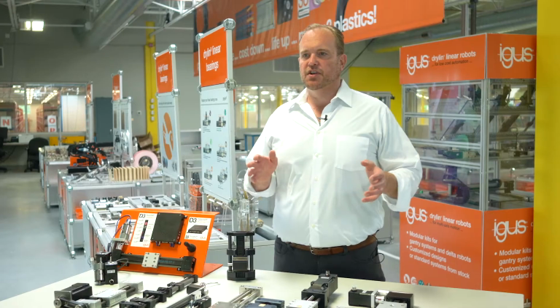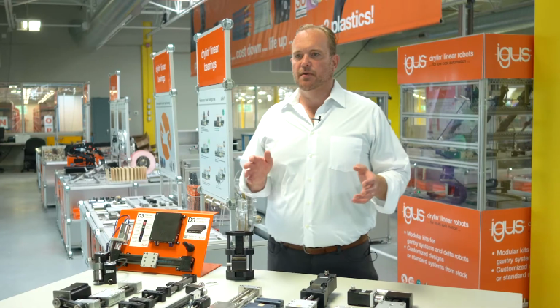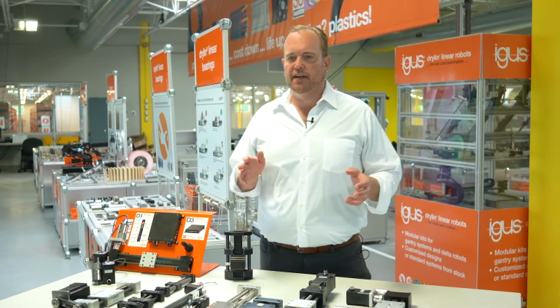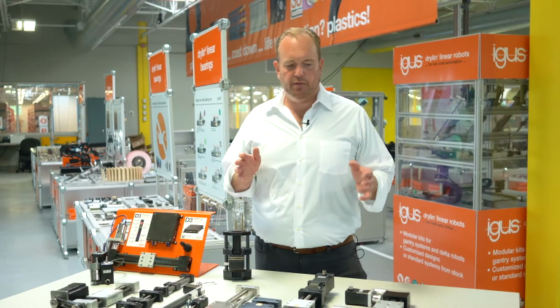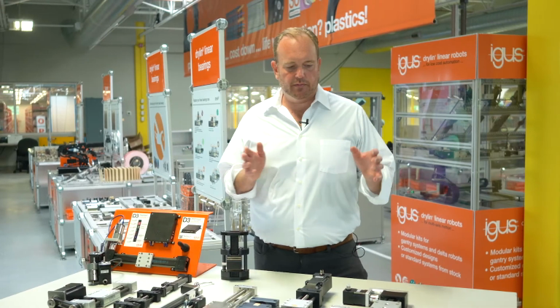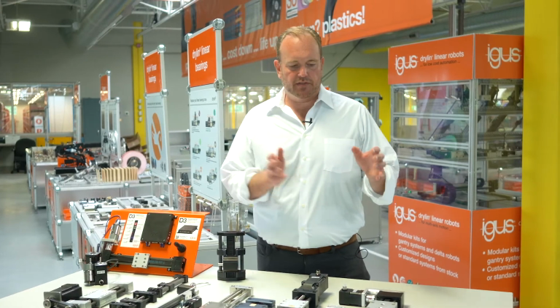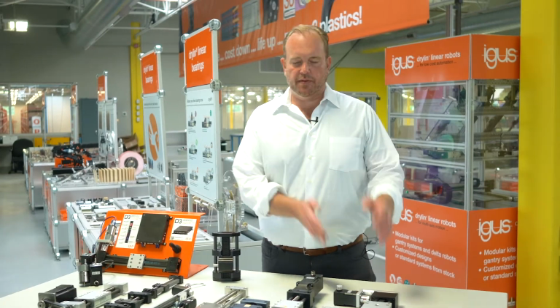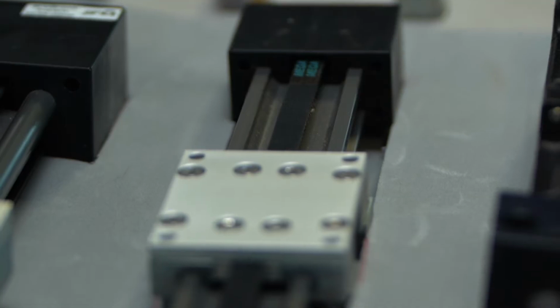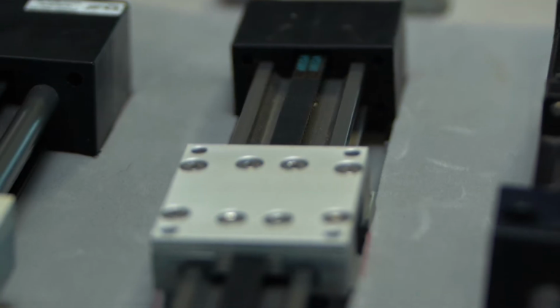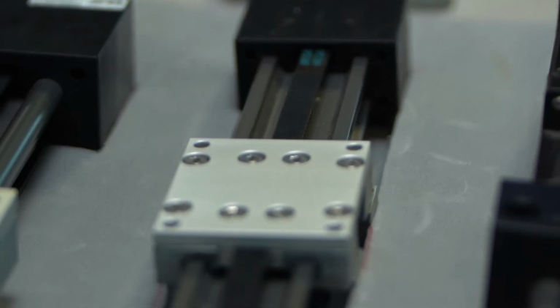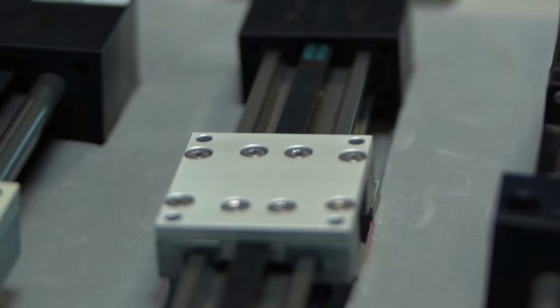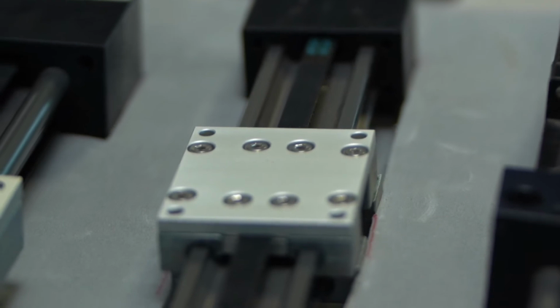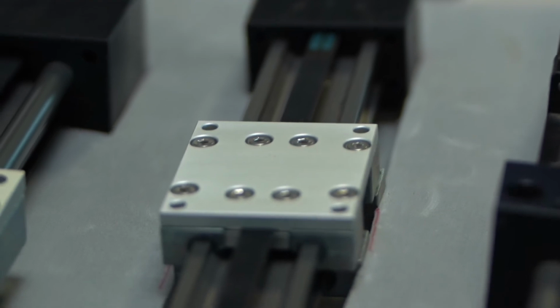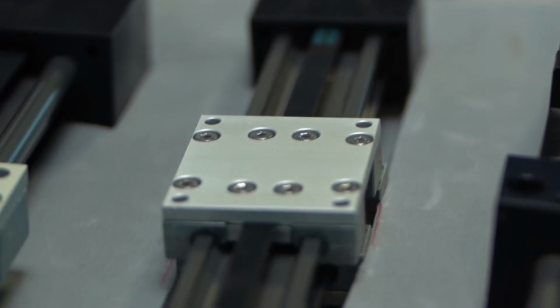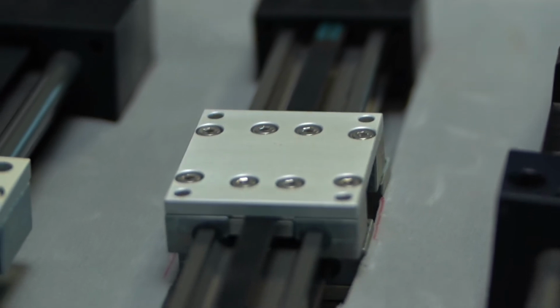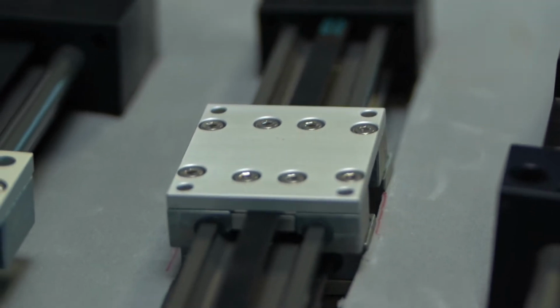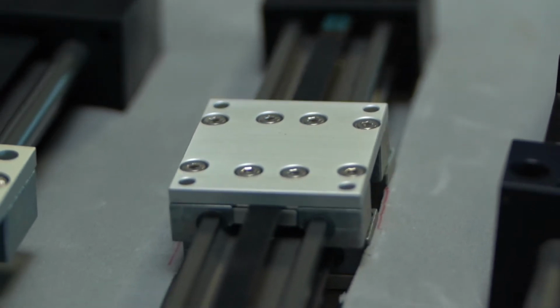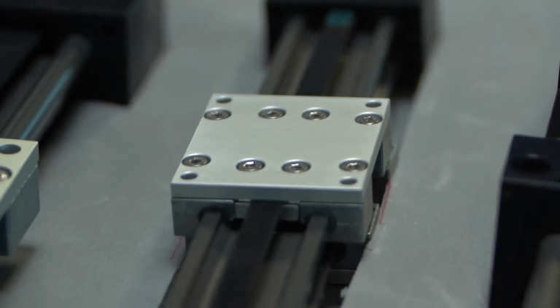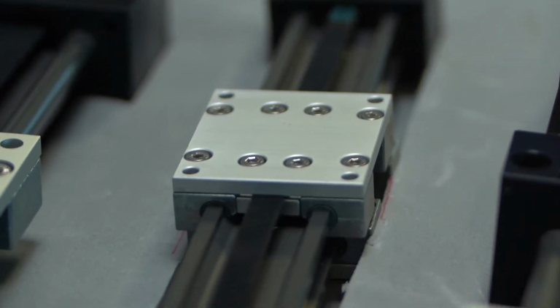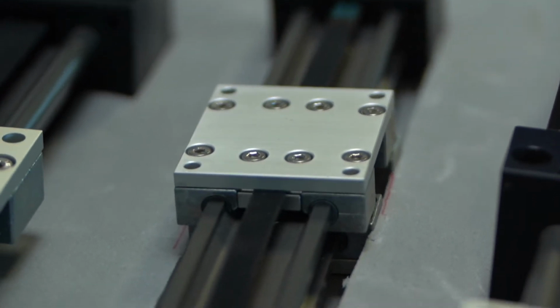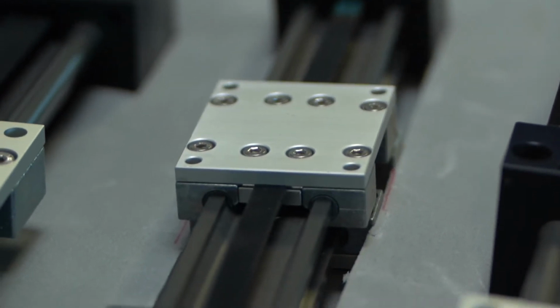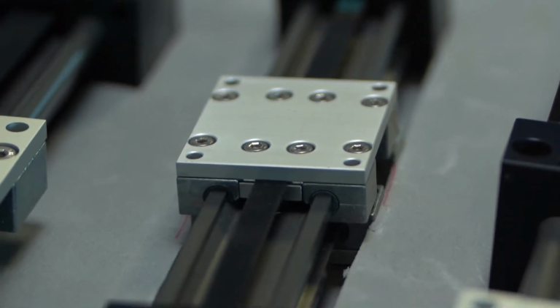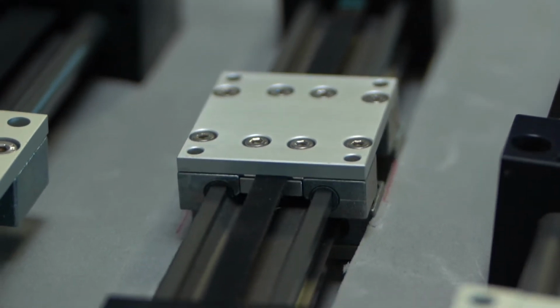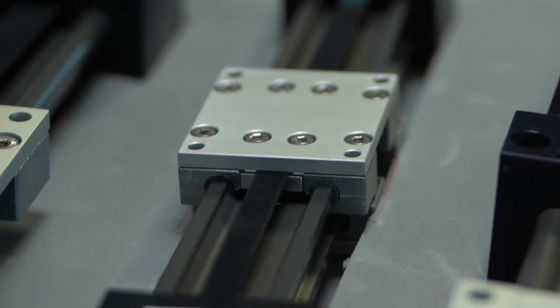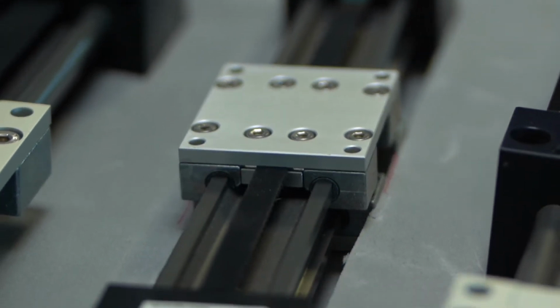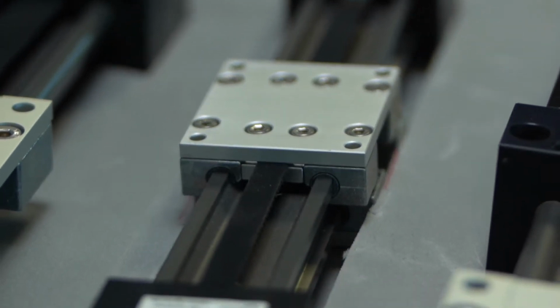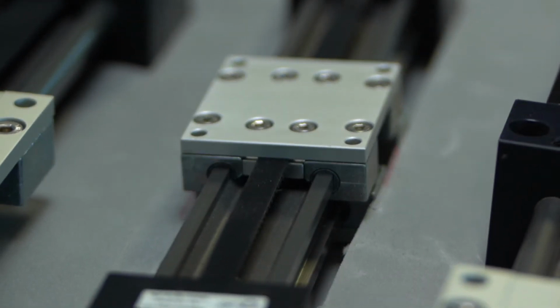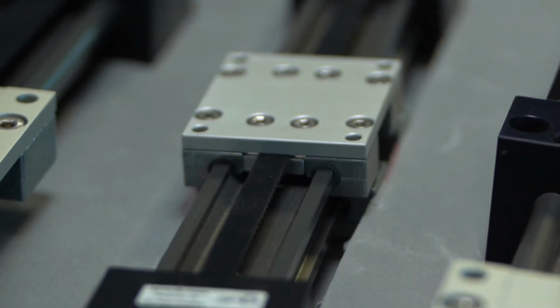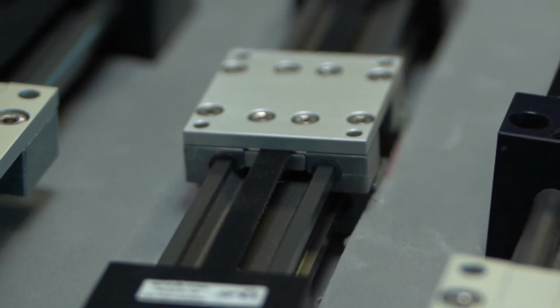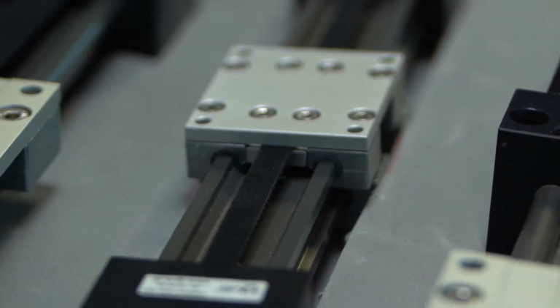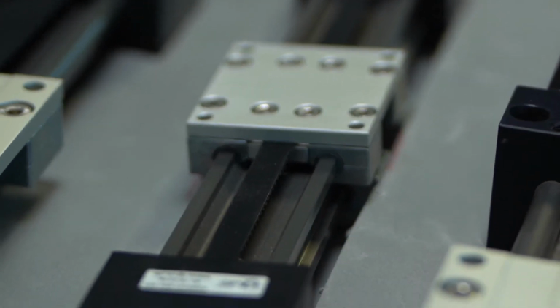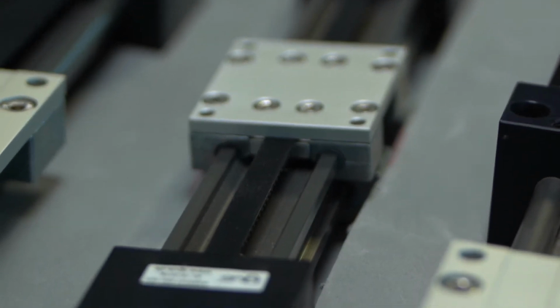To jump right into it, we'll start with our belt drives. These are ideal for speeds up to 2 to 3 meters per second with lower loads.